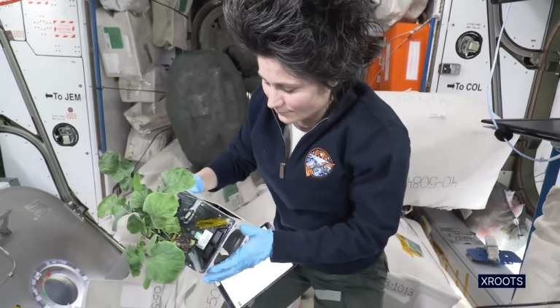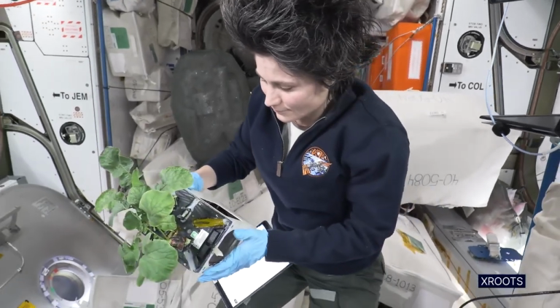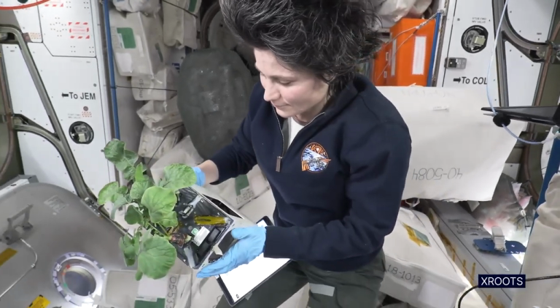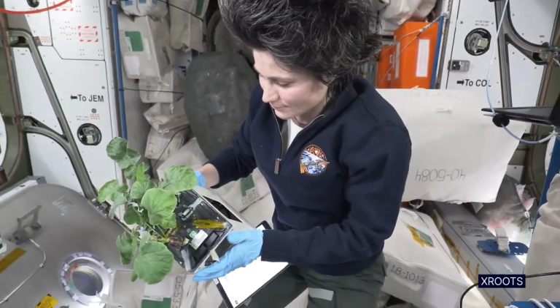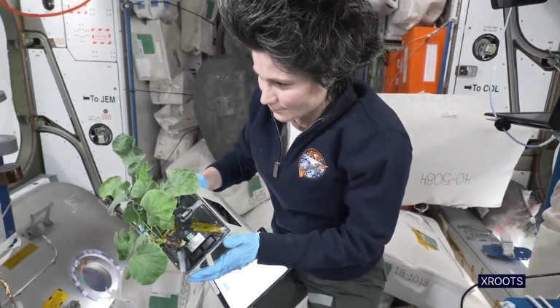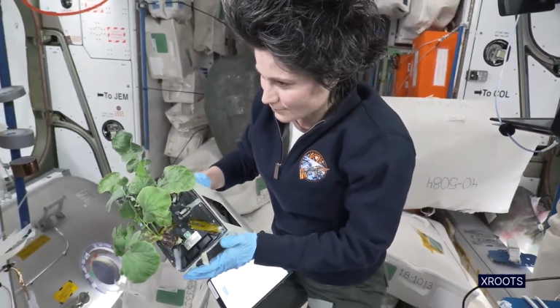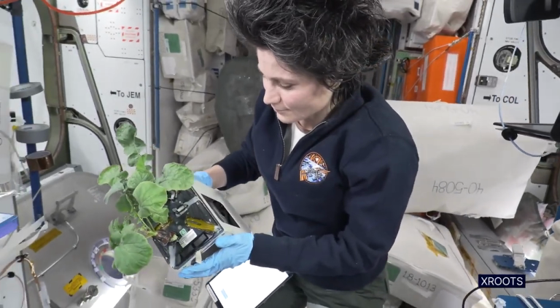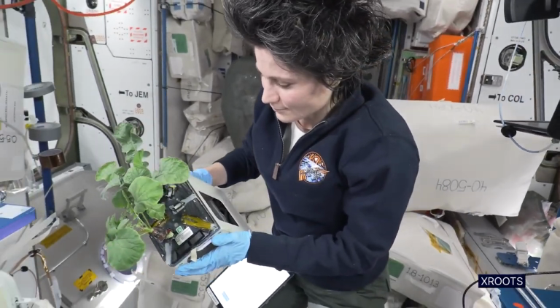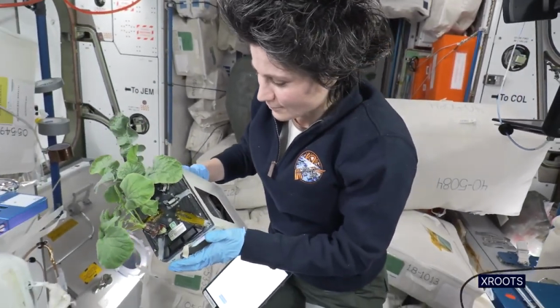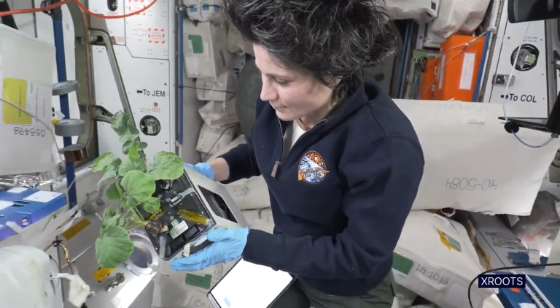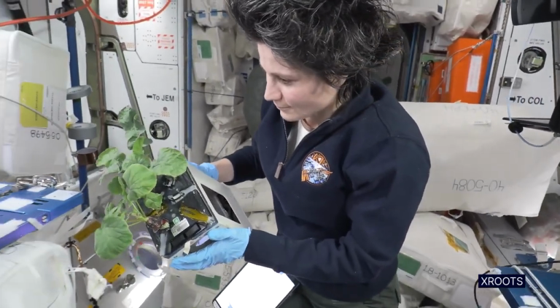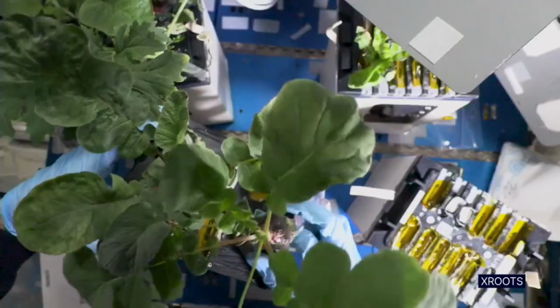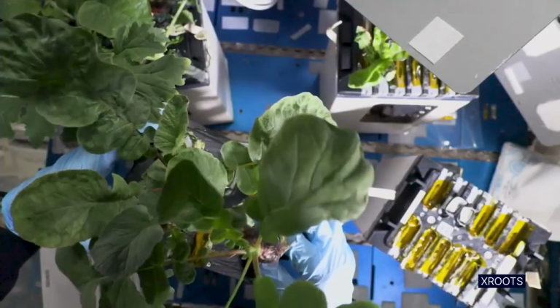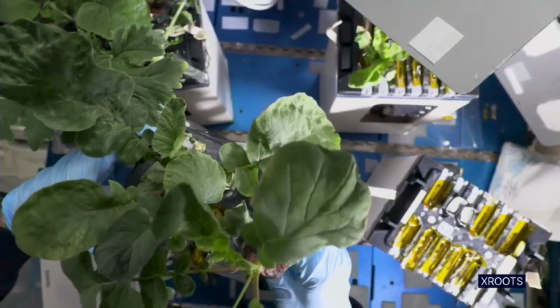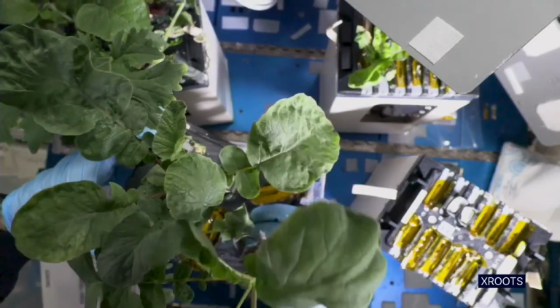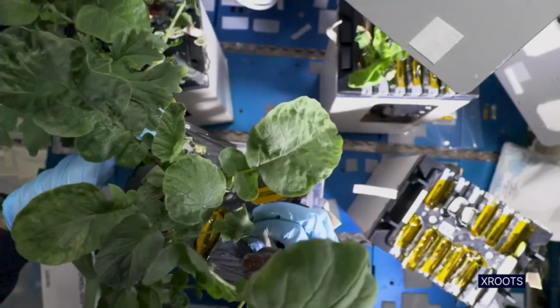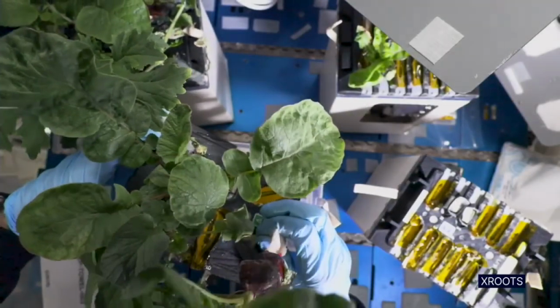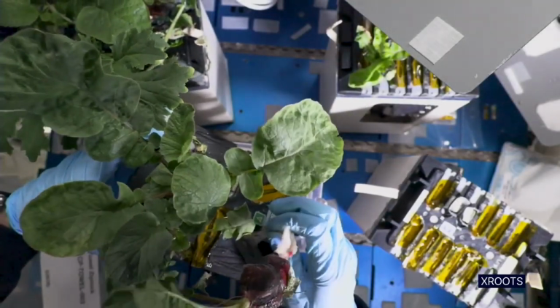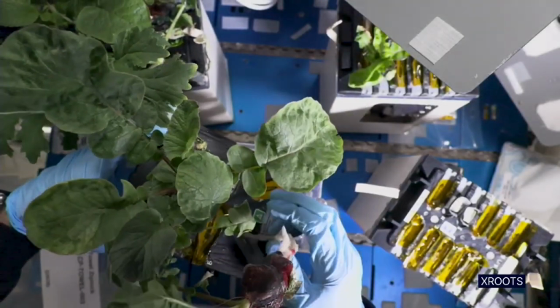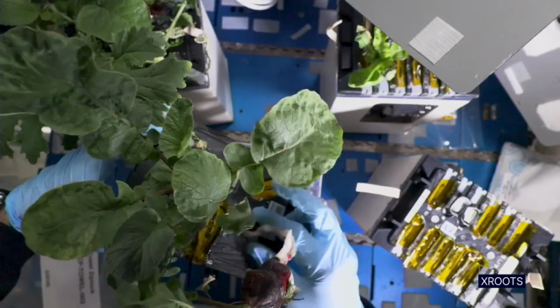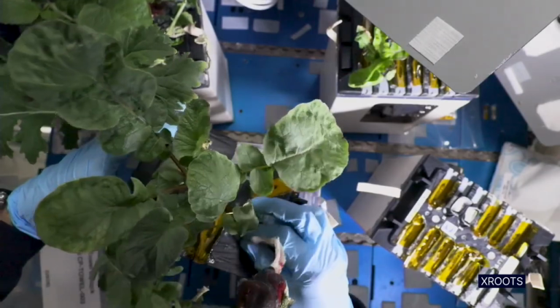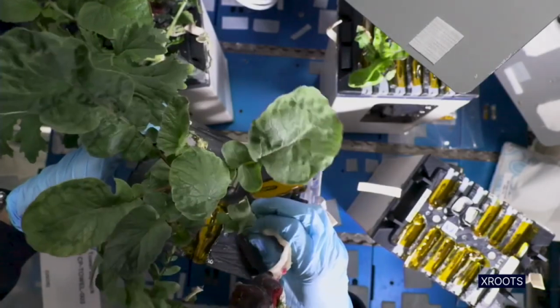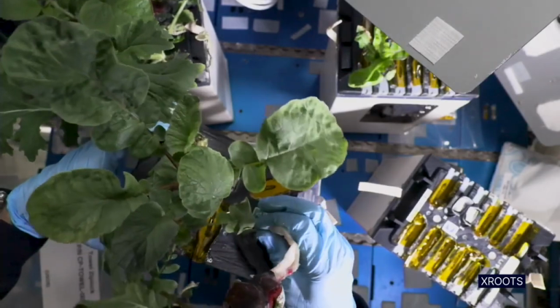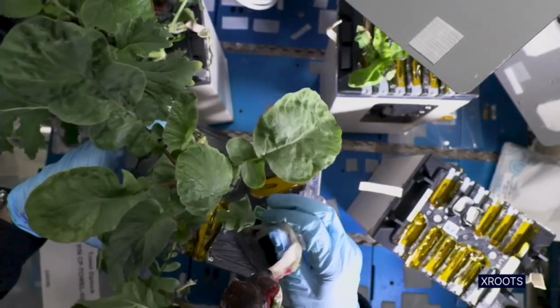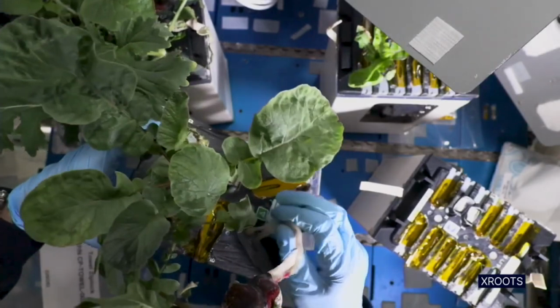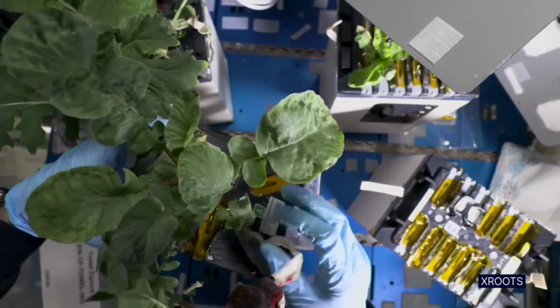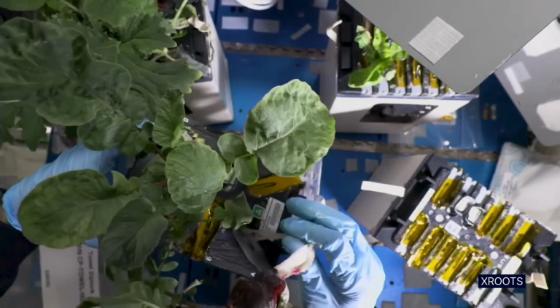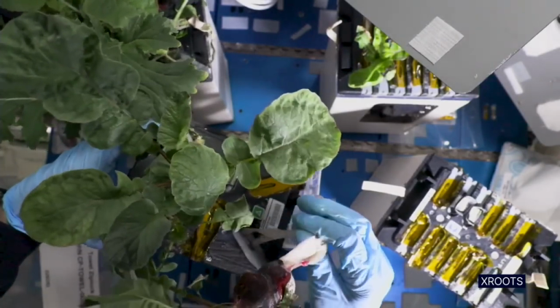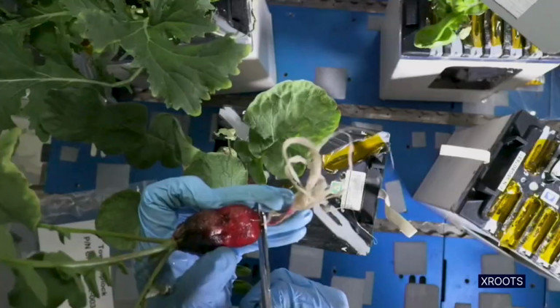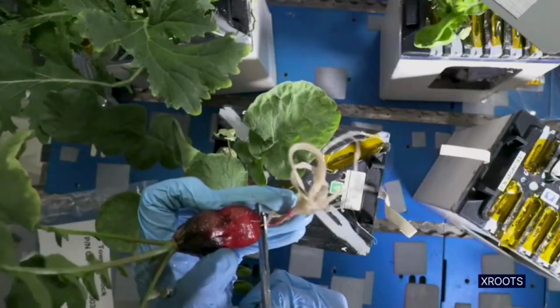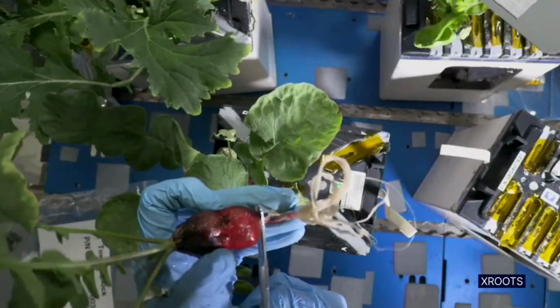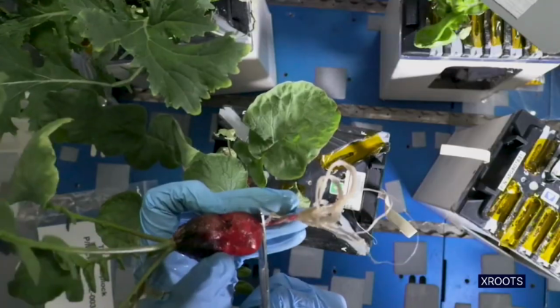And for this module, we can see we've got some pretty large radishes growing there.